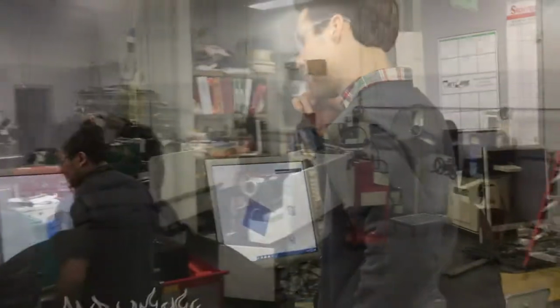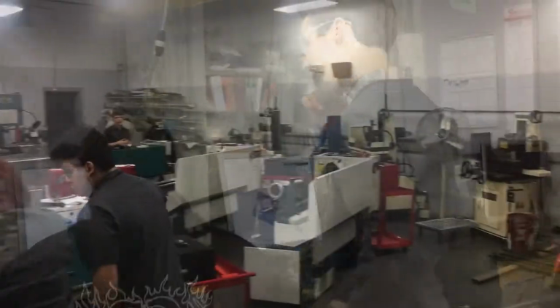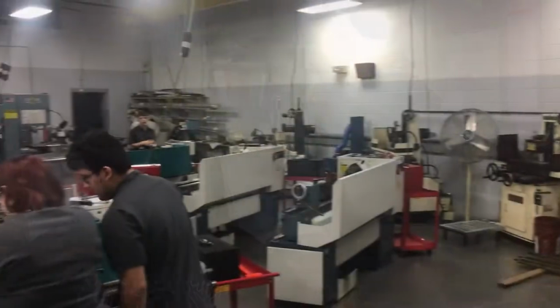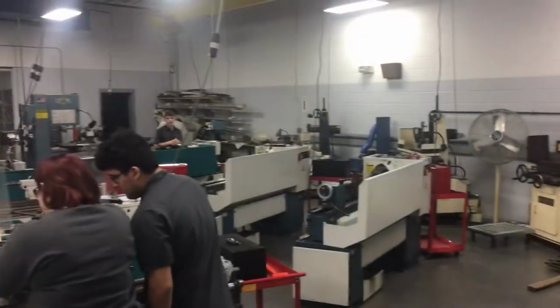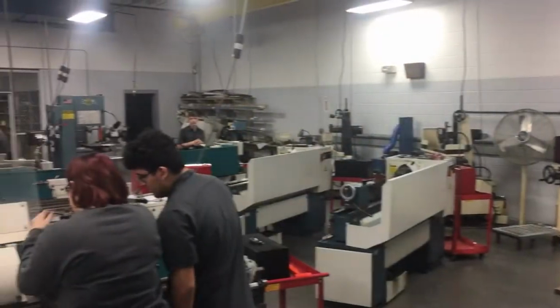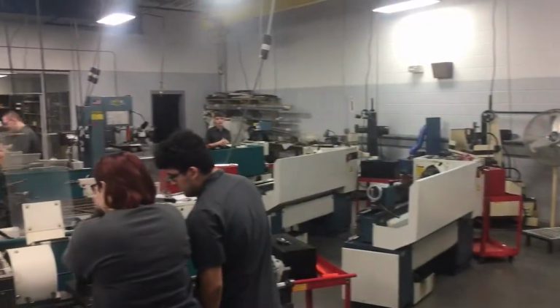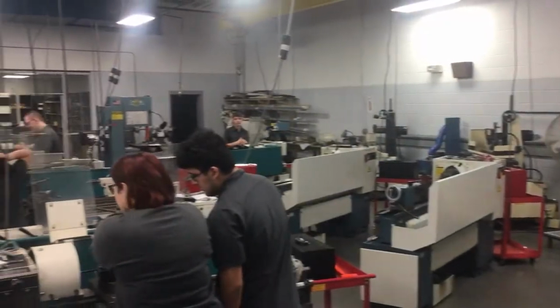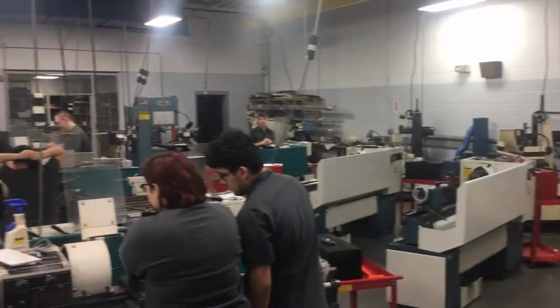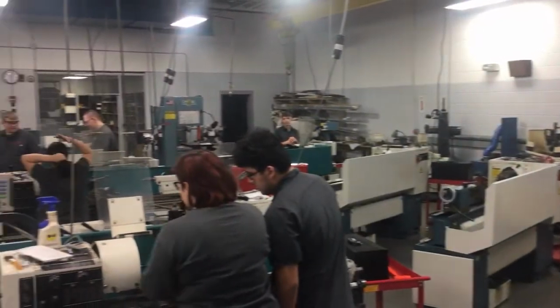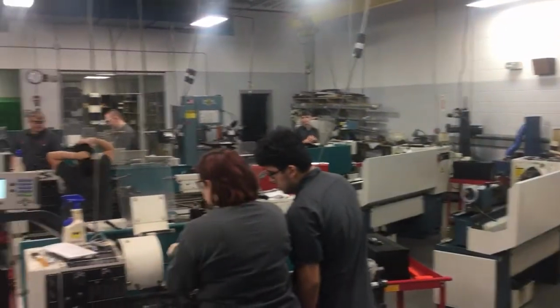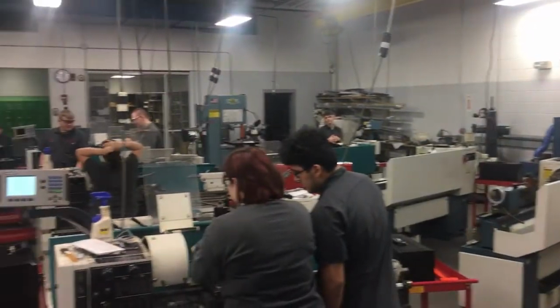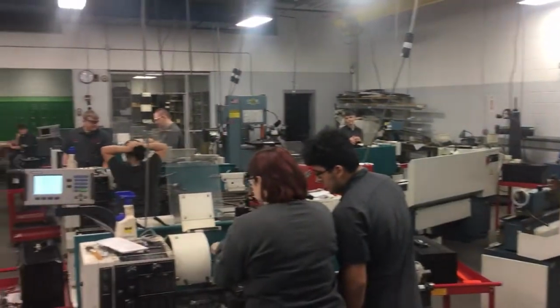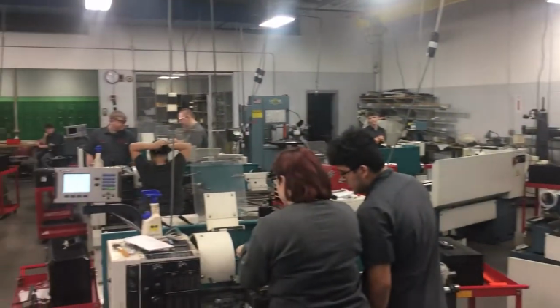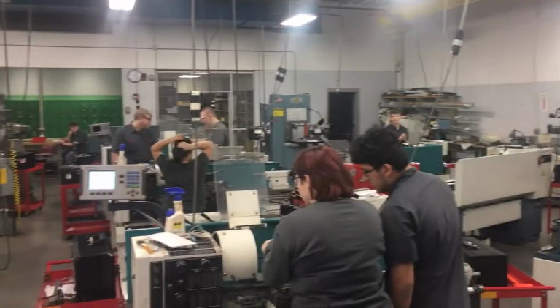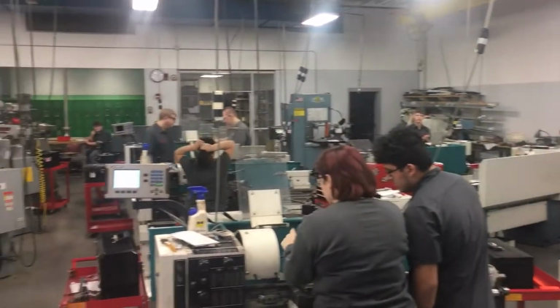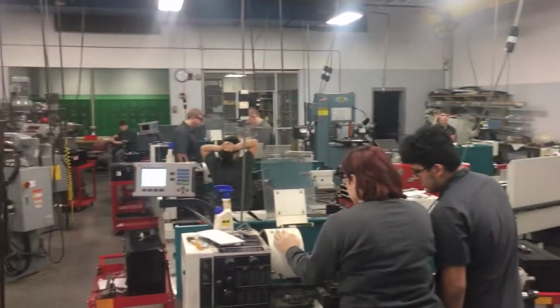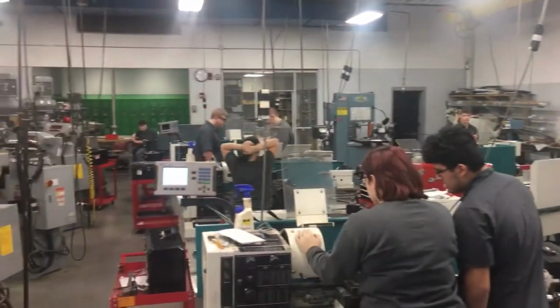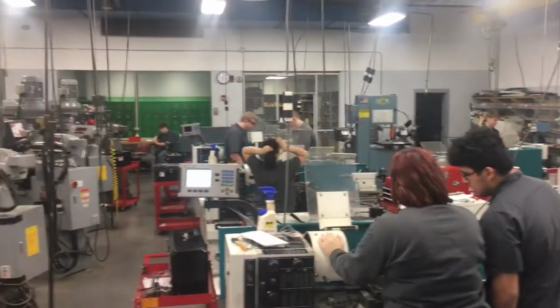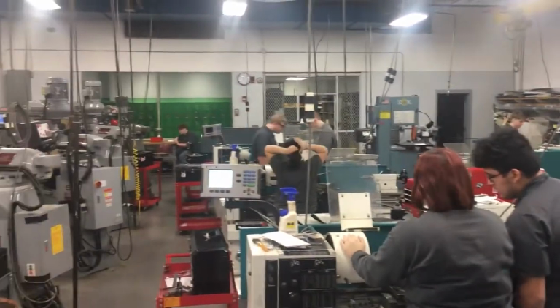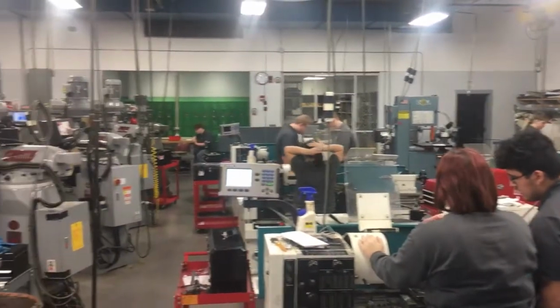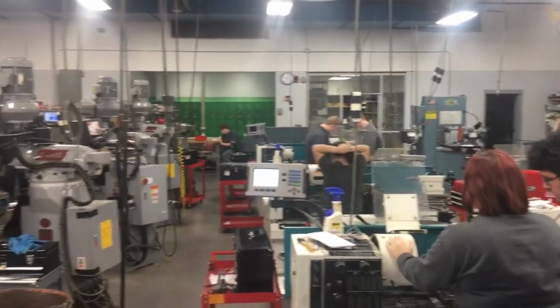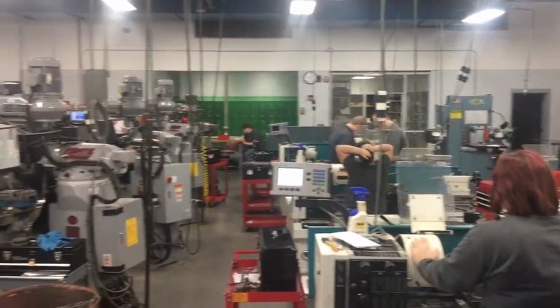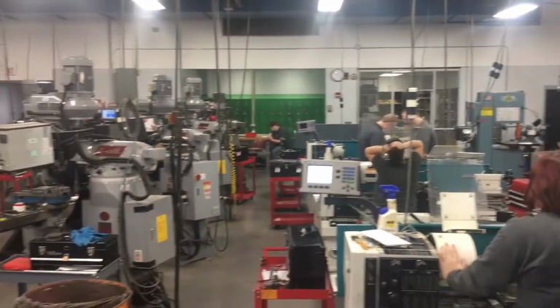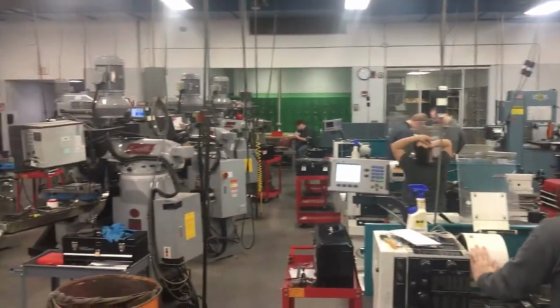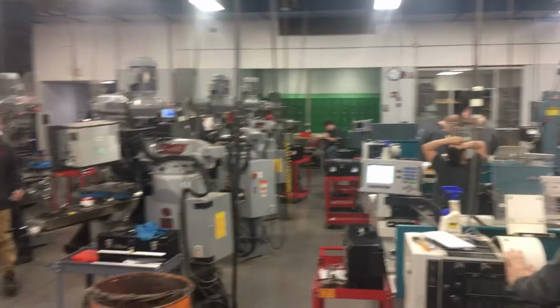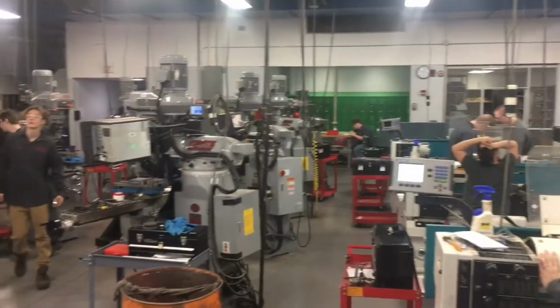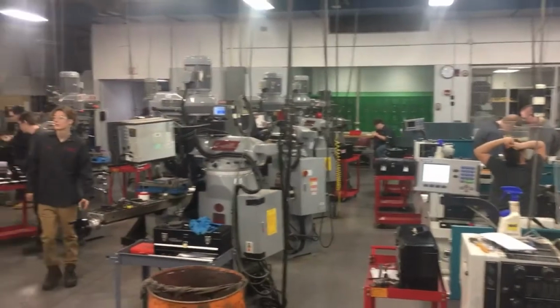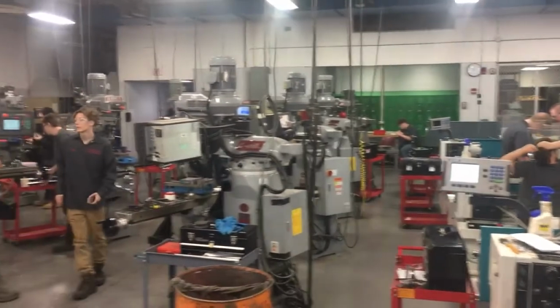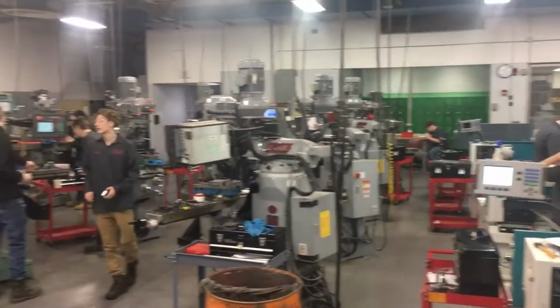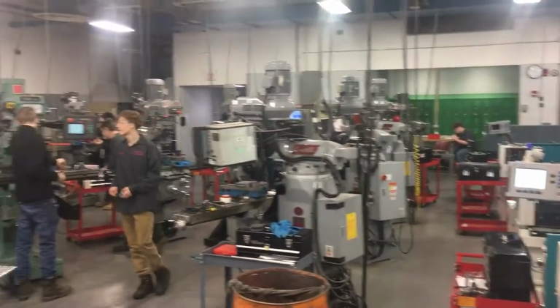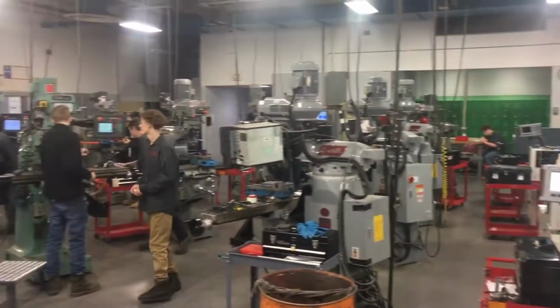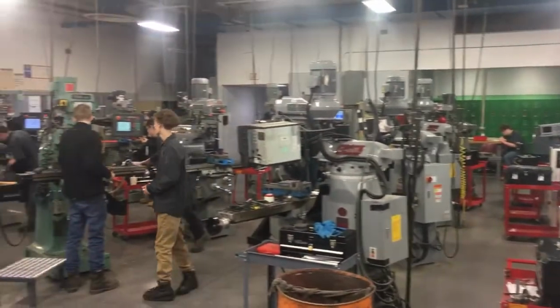Our students work on projects to become NIMS certified, adding another credential to their resume.